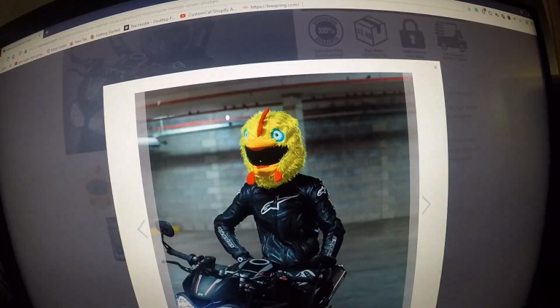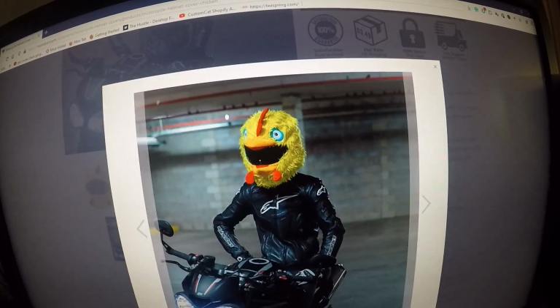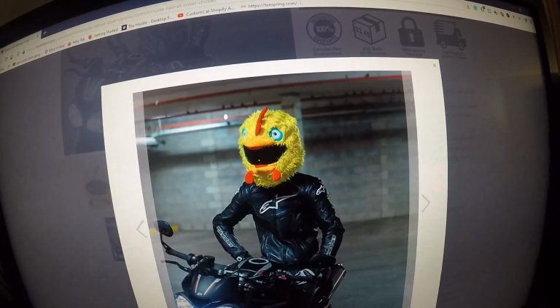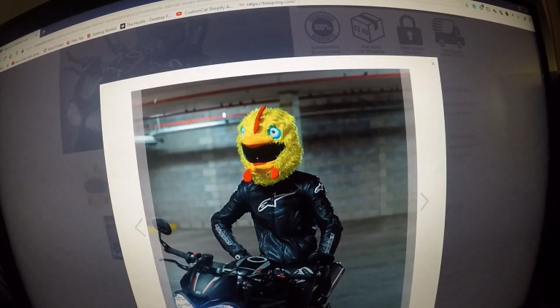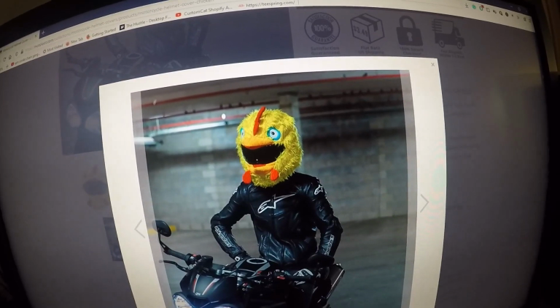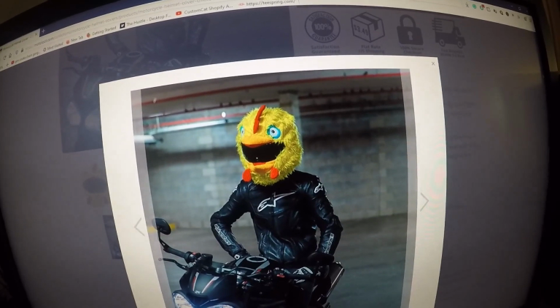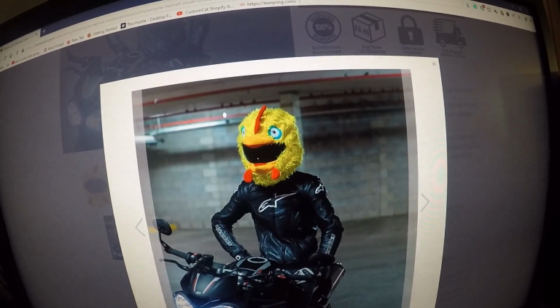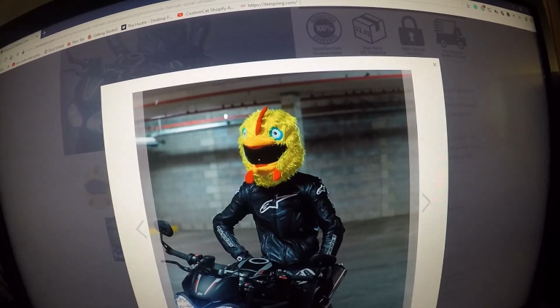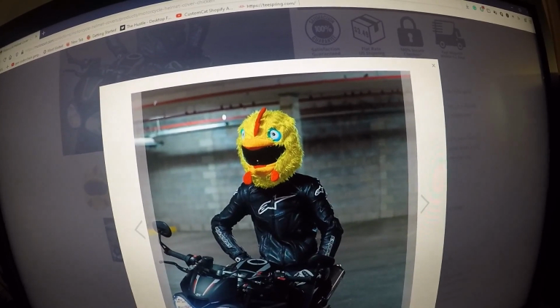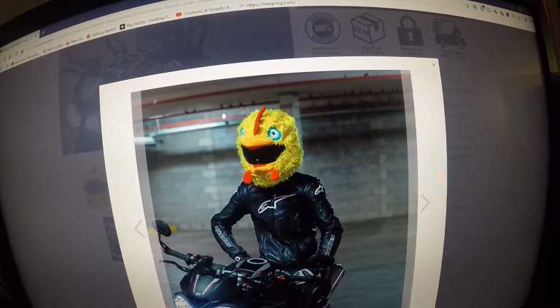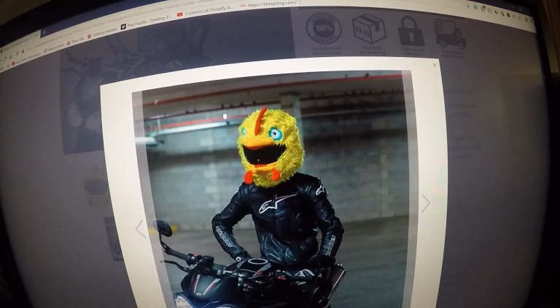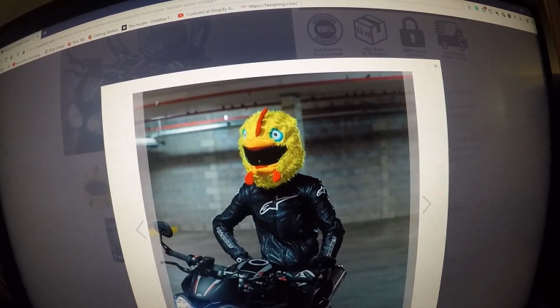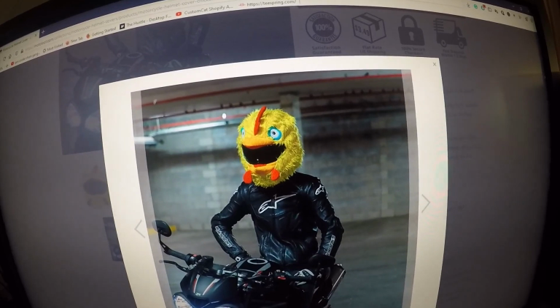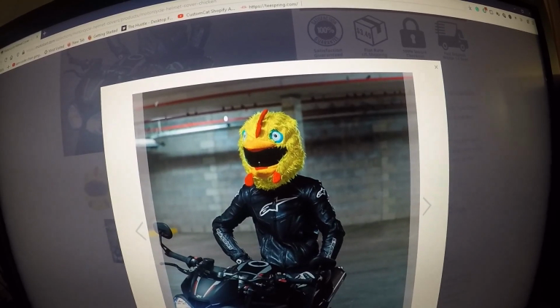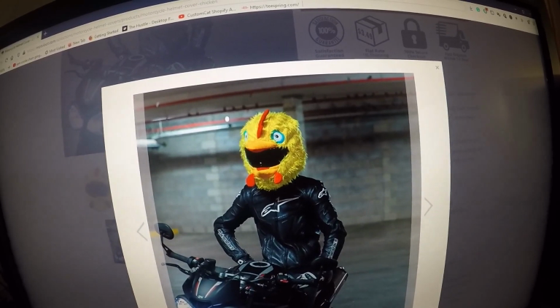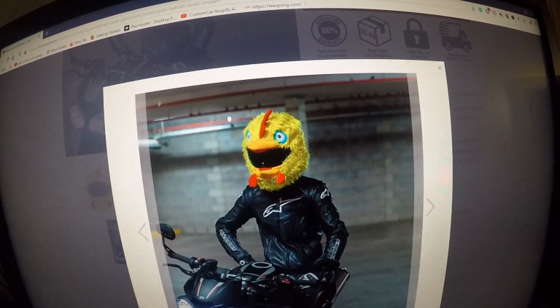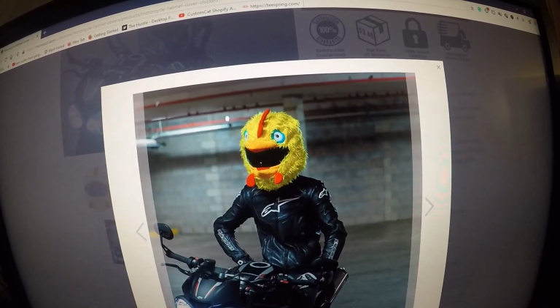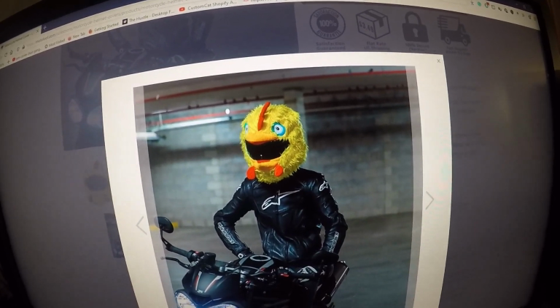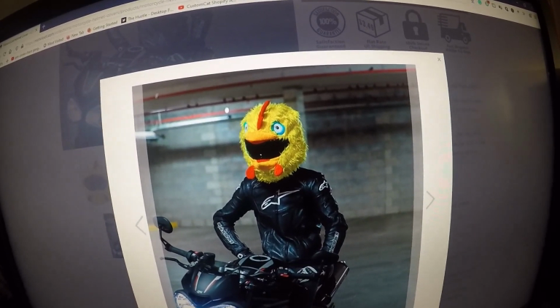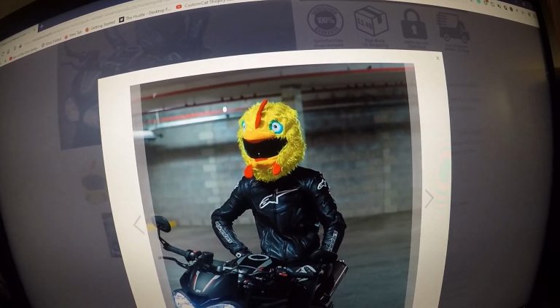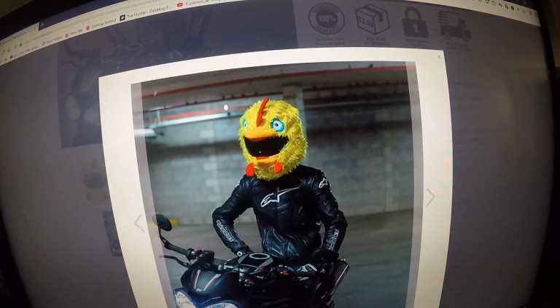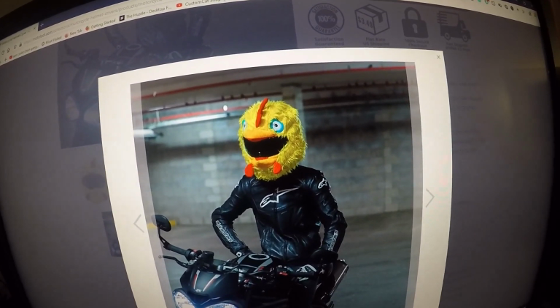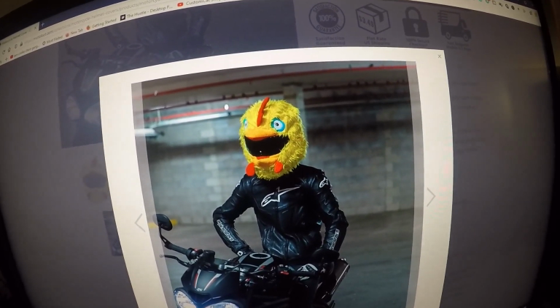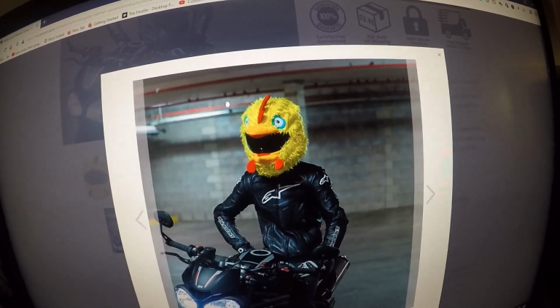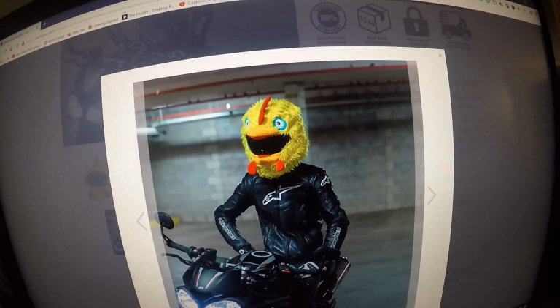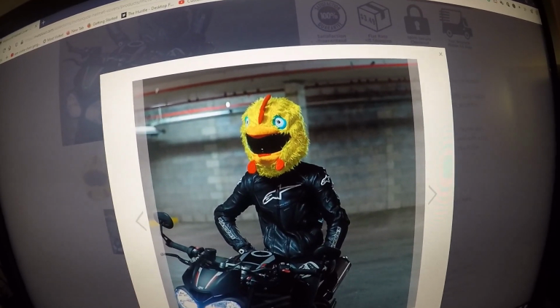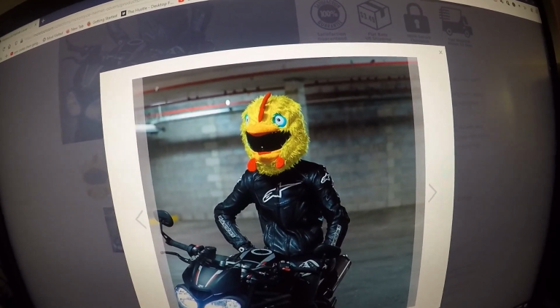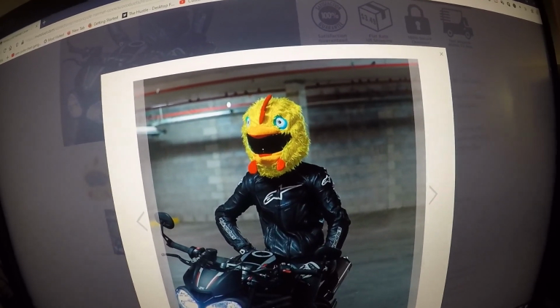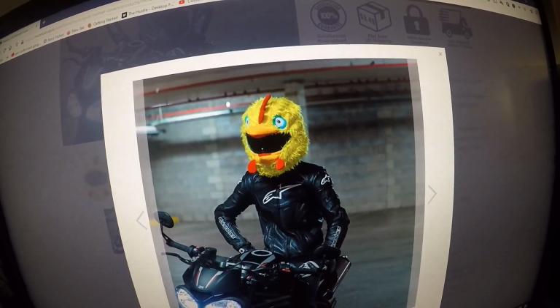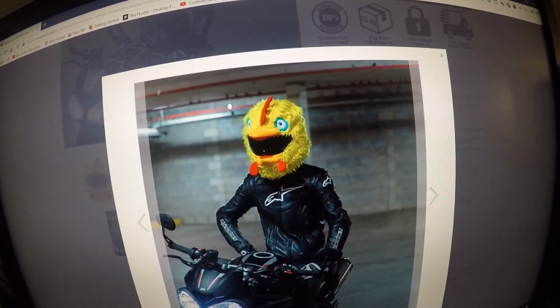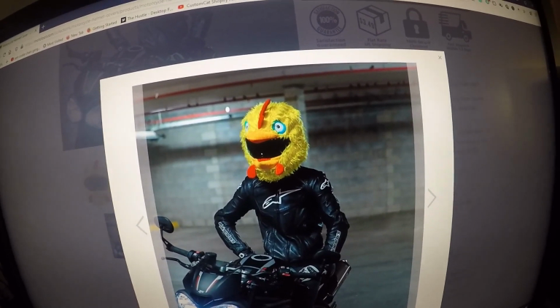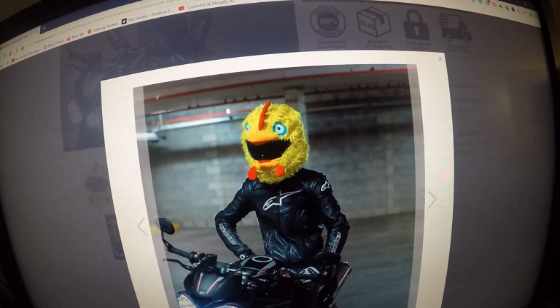This is what the chicken motorcycle helmet cover looks like on the motorcycle rider.